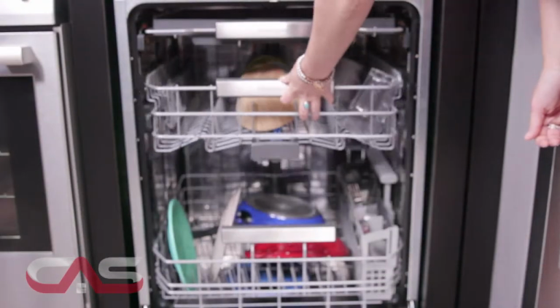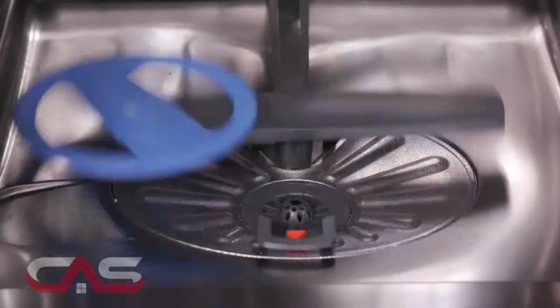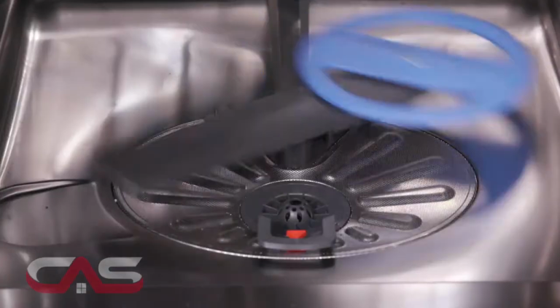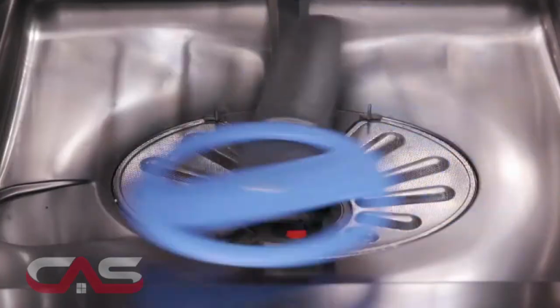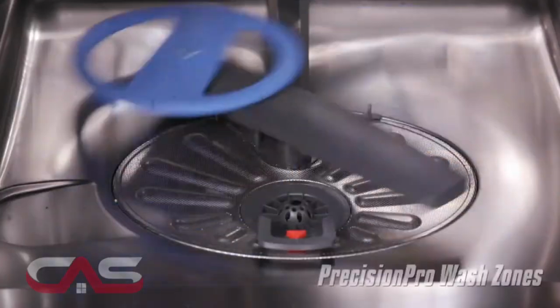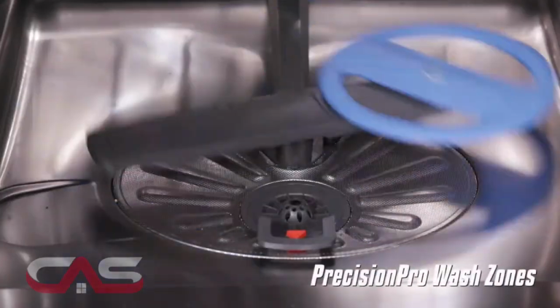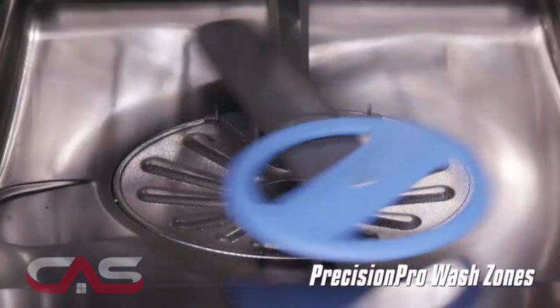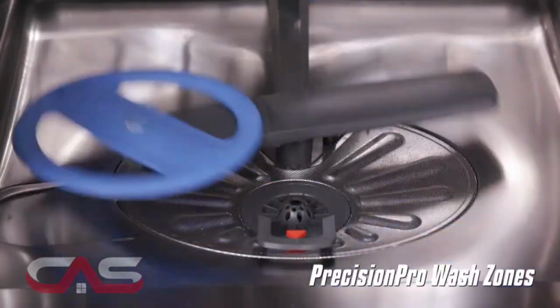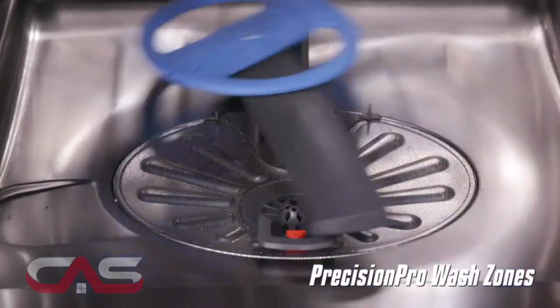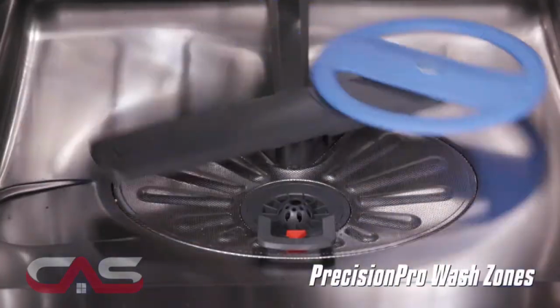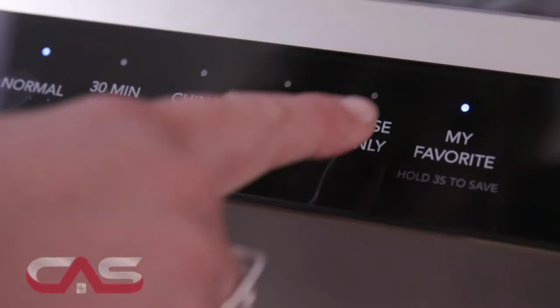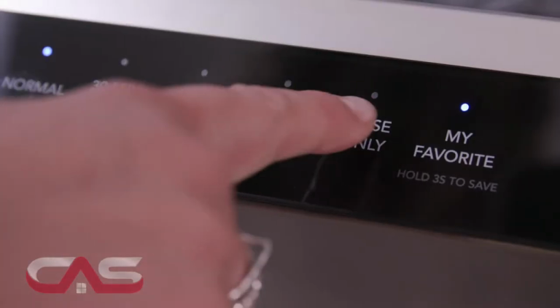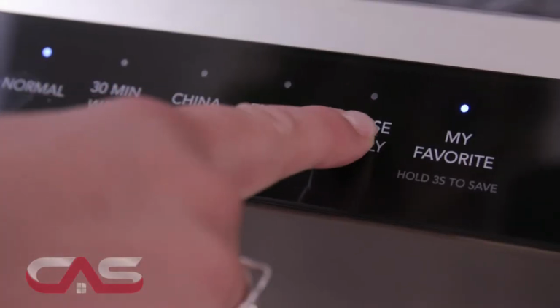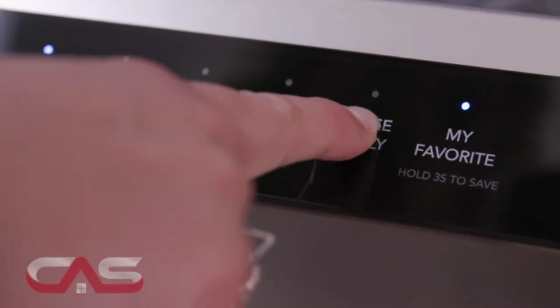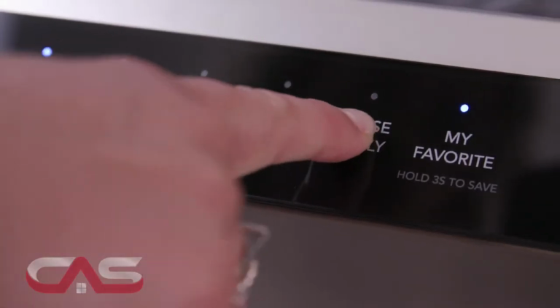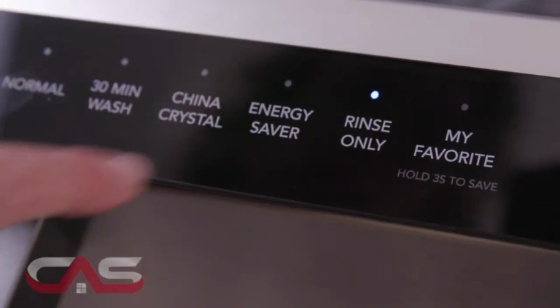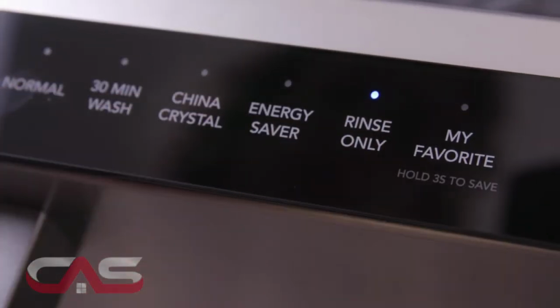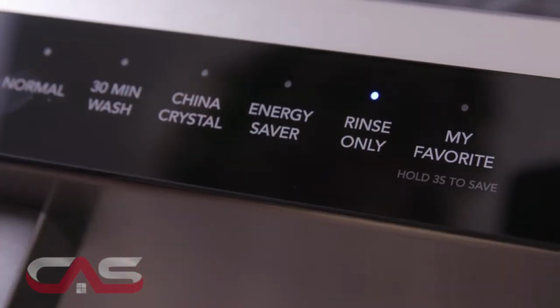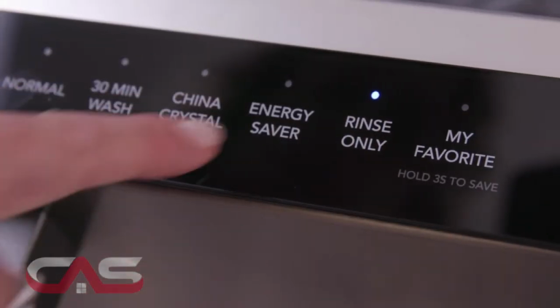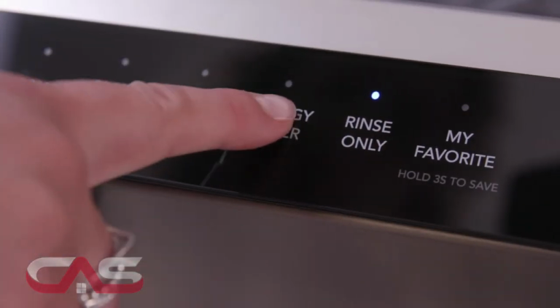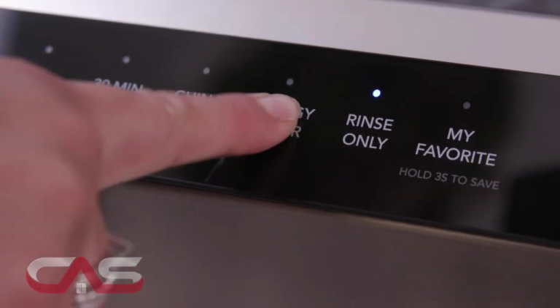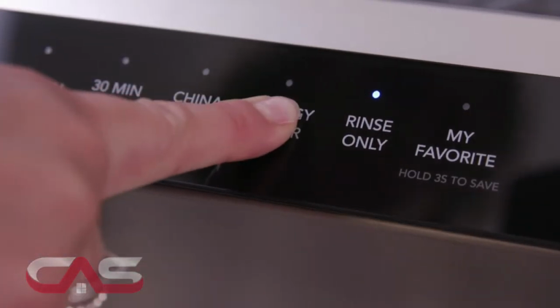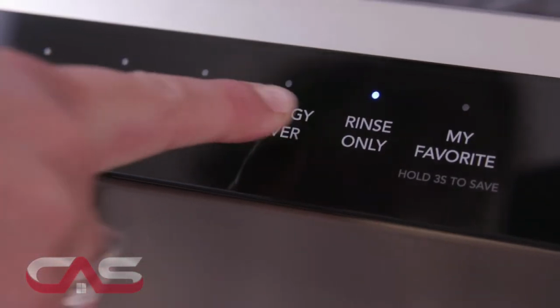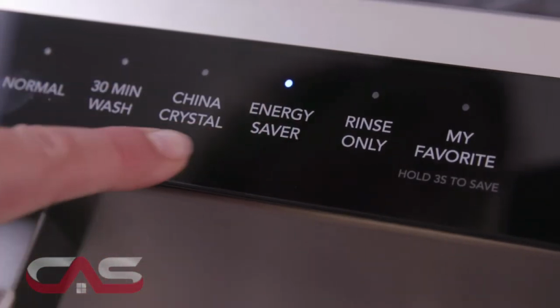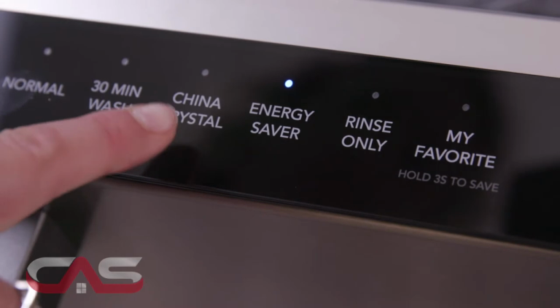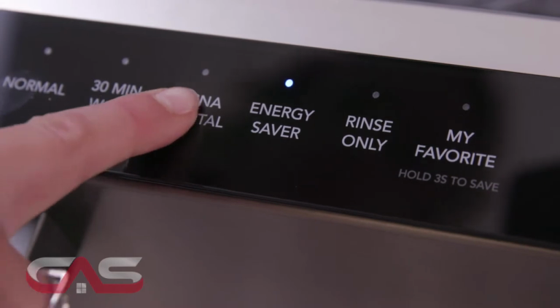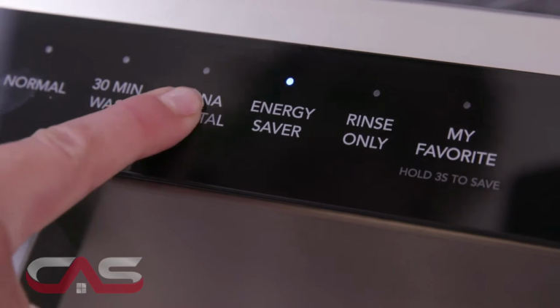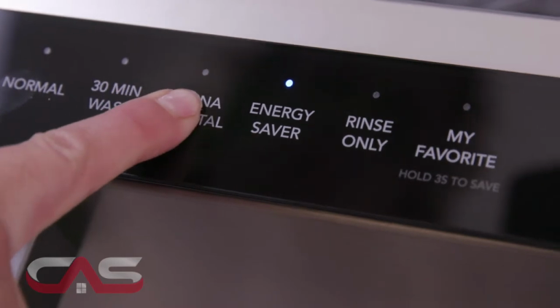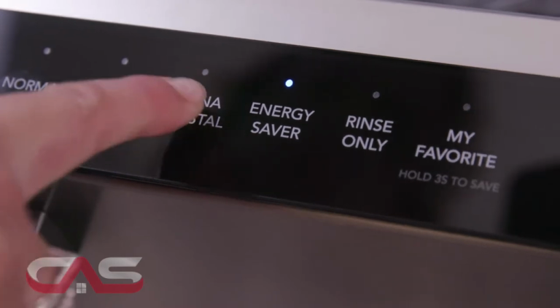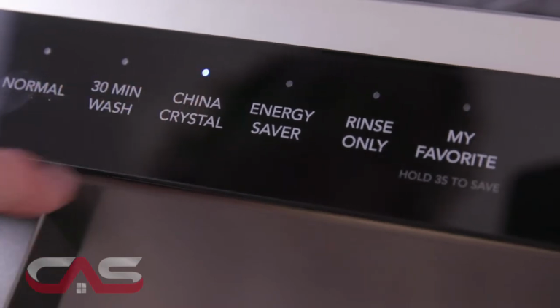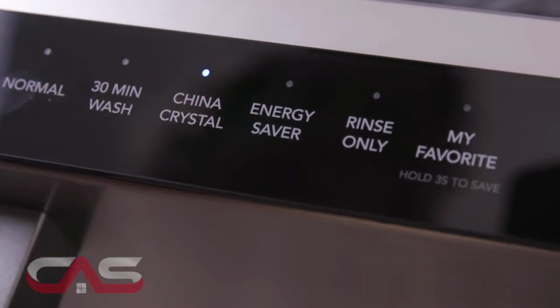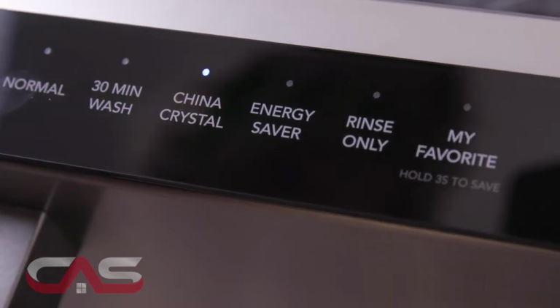It also features Precision Pro wash zones that target tough spots and has an efficient water usage, cleaning a full load with 15% less water.